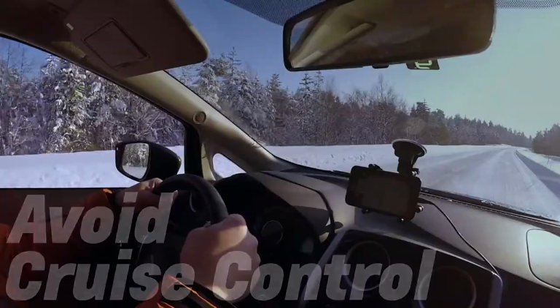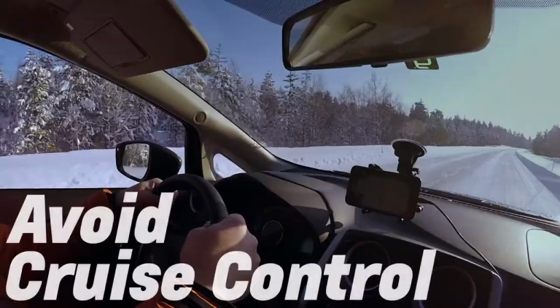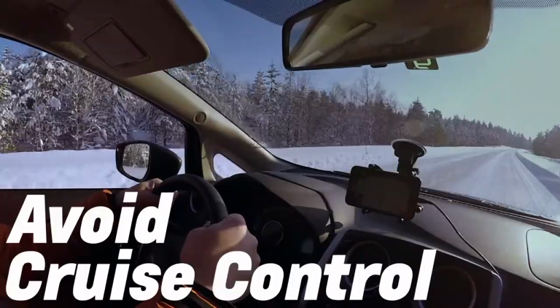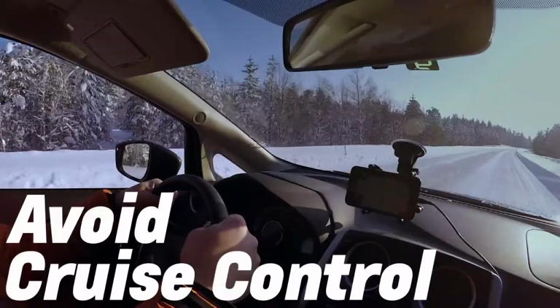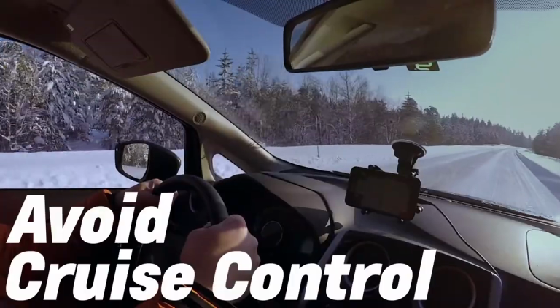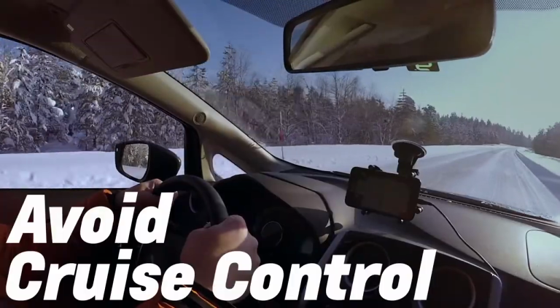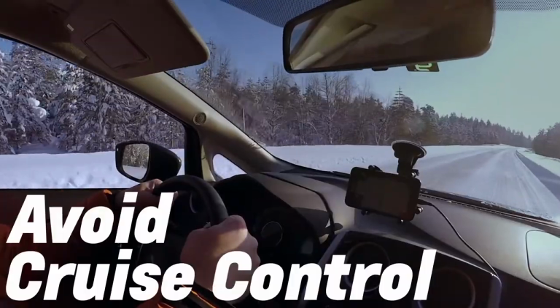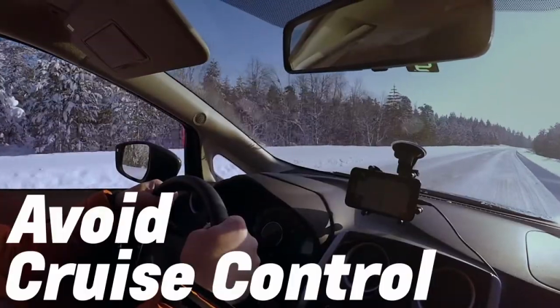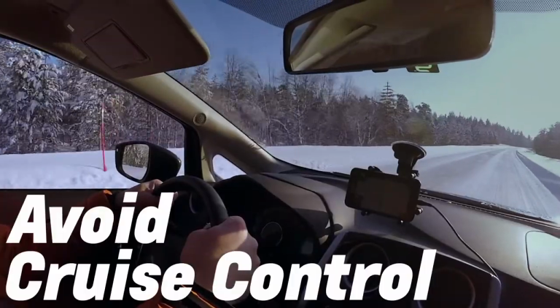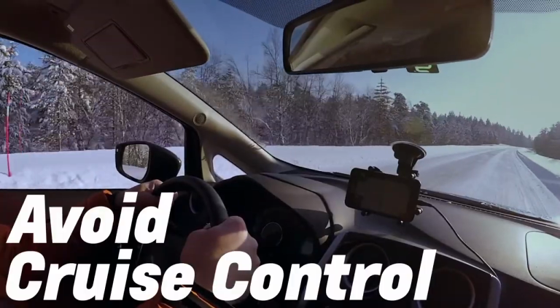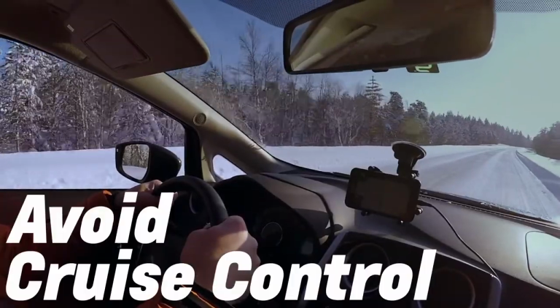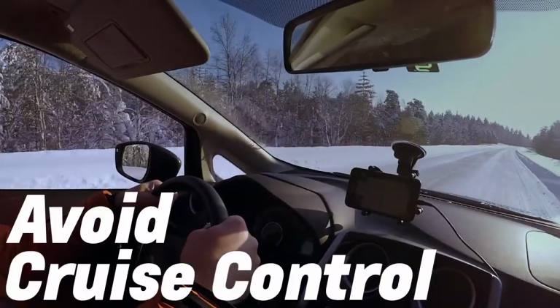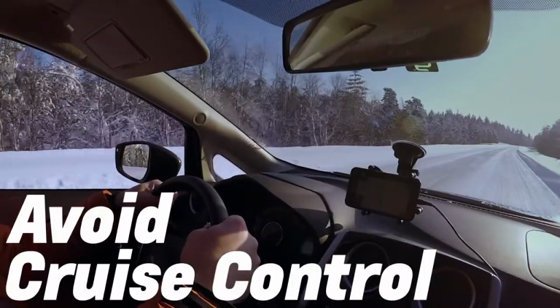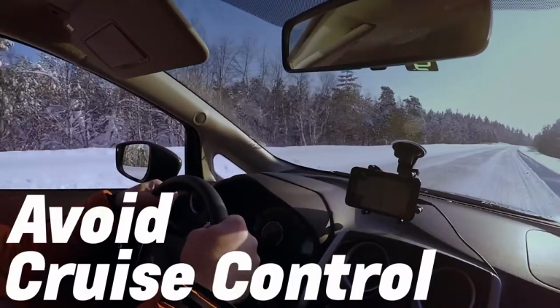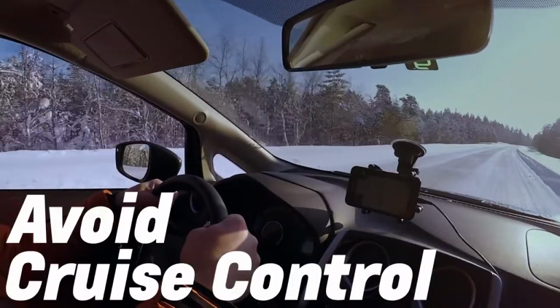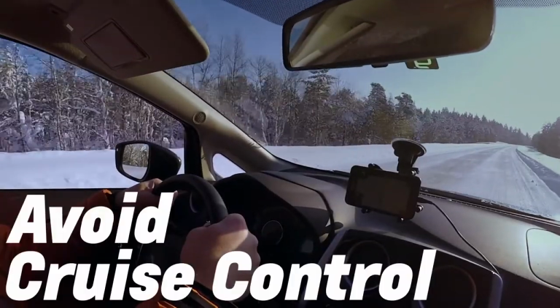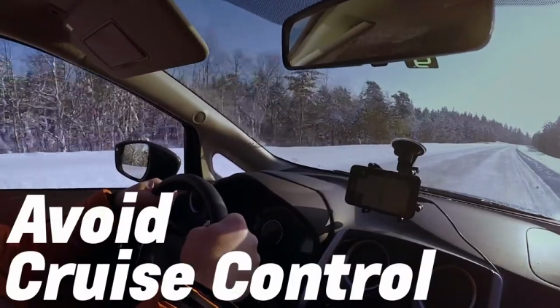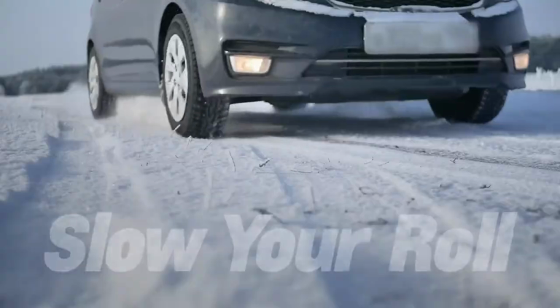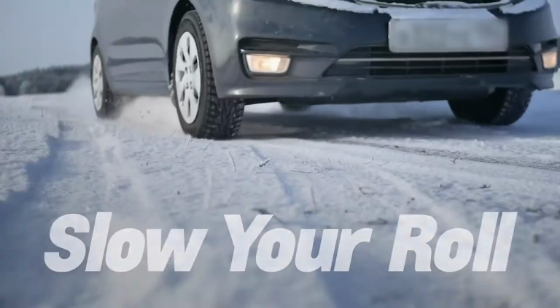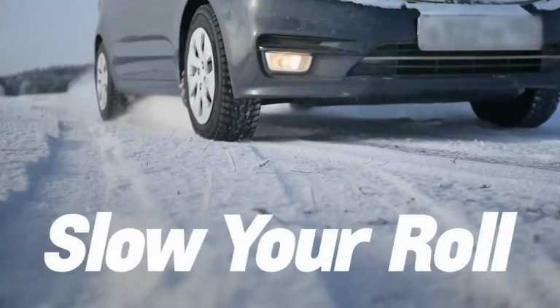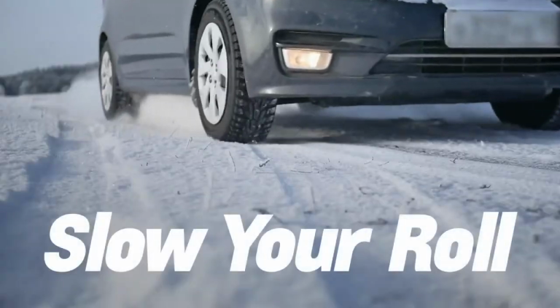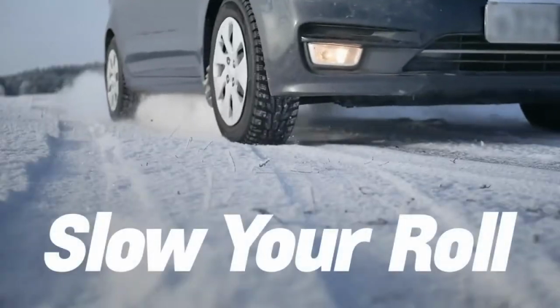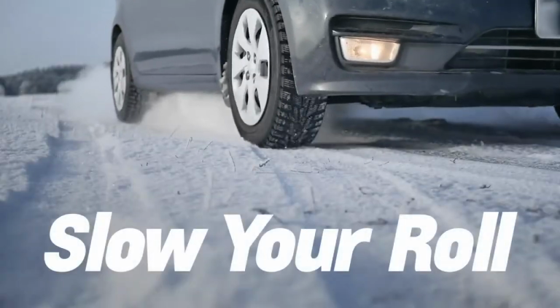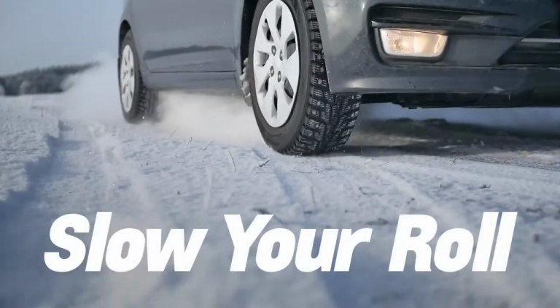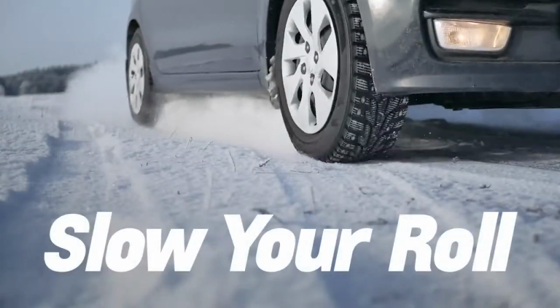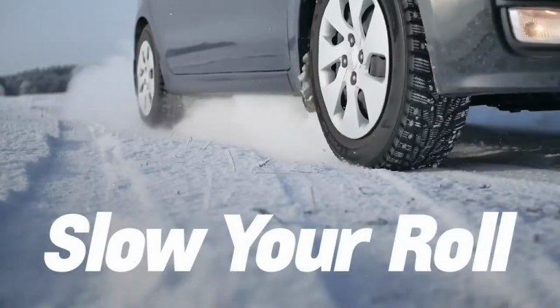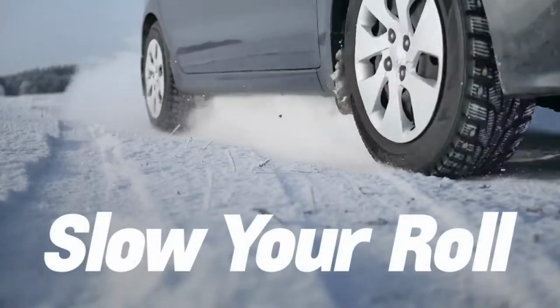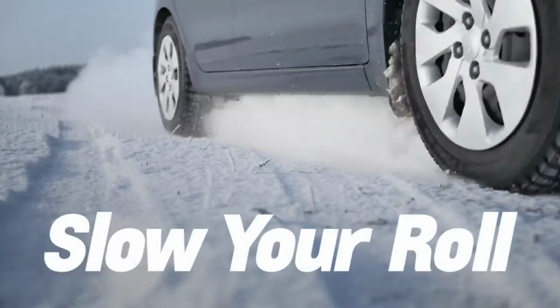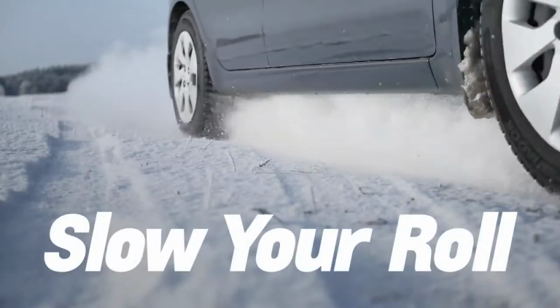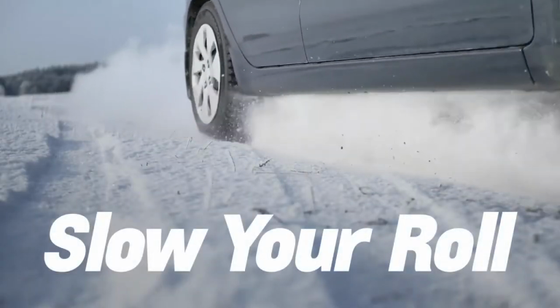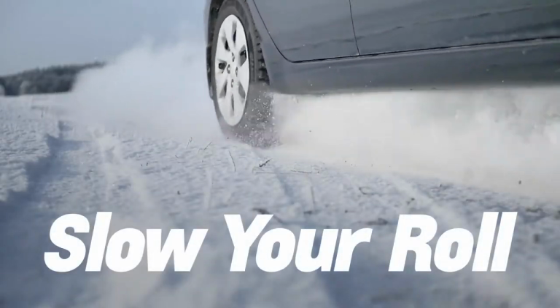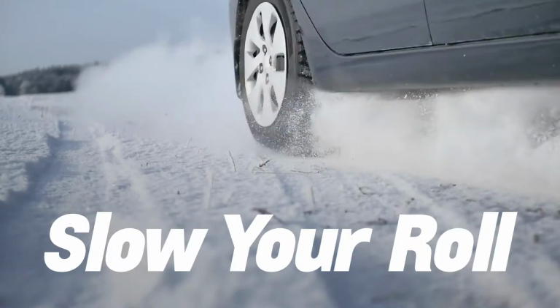Next, avoid using cruise control, and accelerate and decelerate at a slower rate than normal.